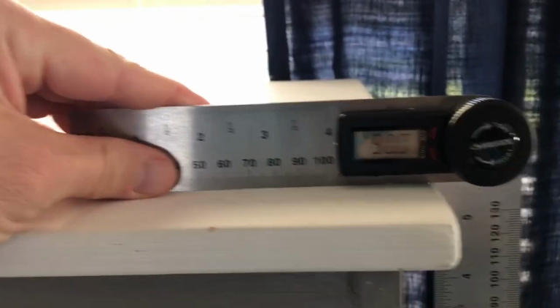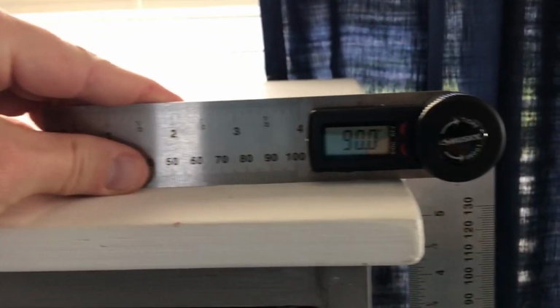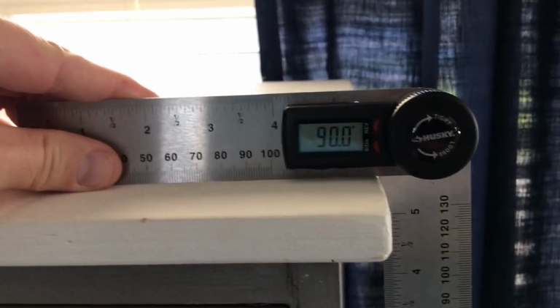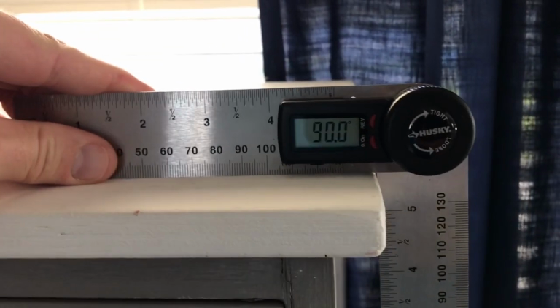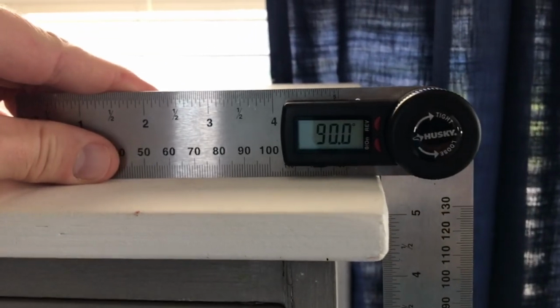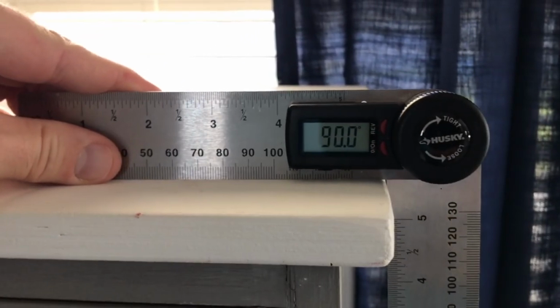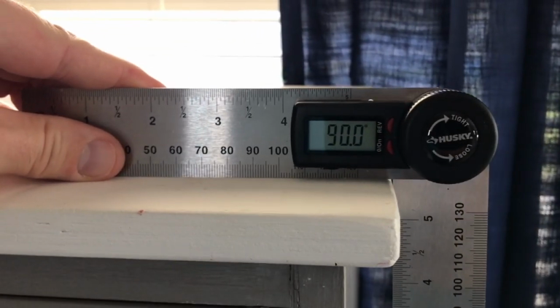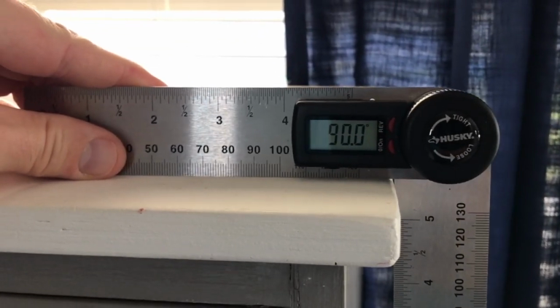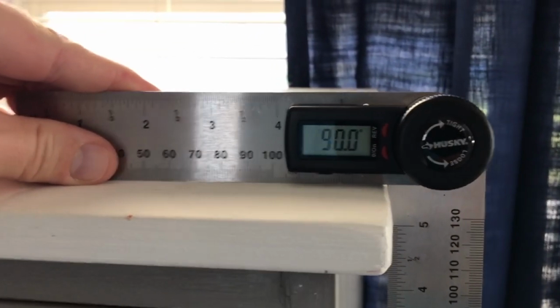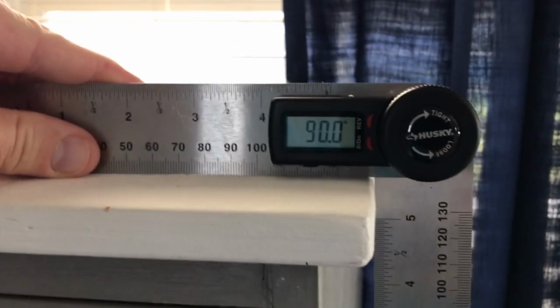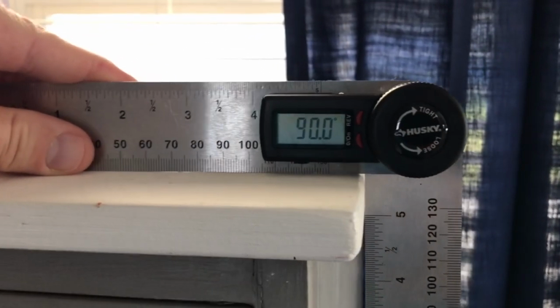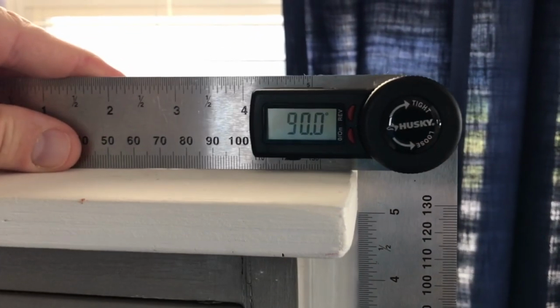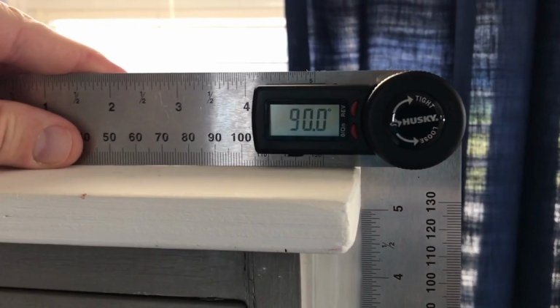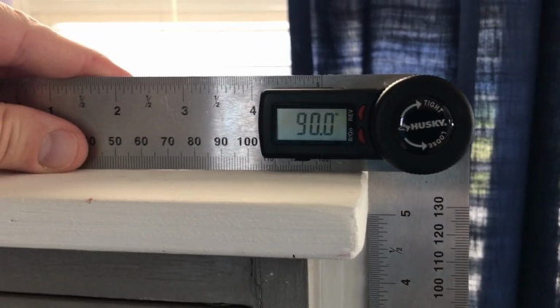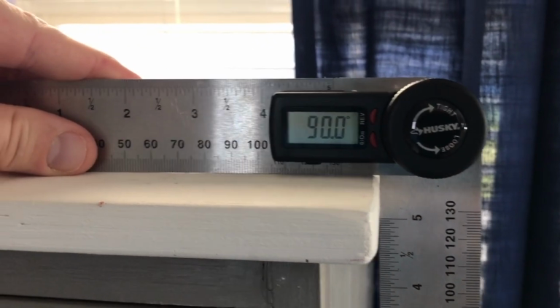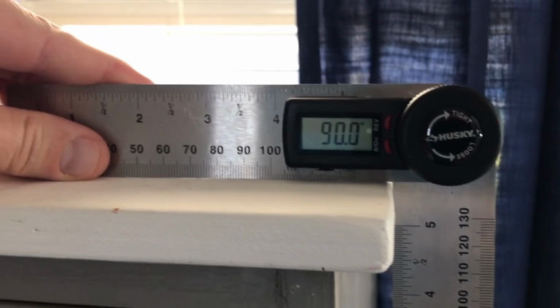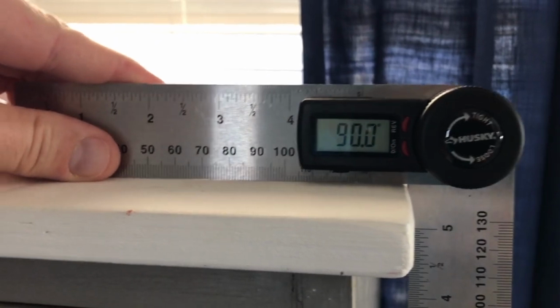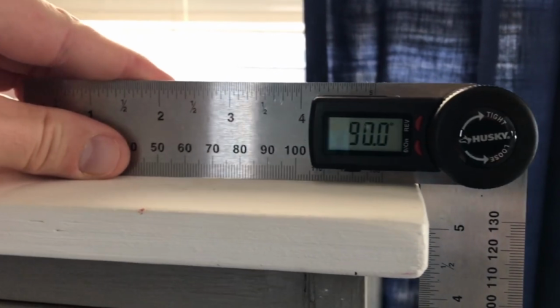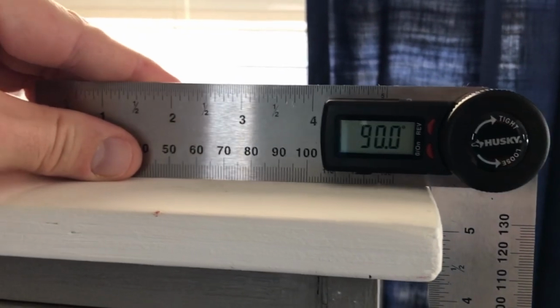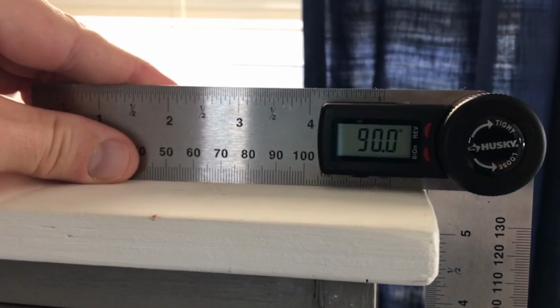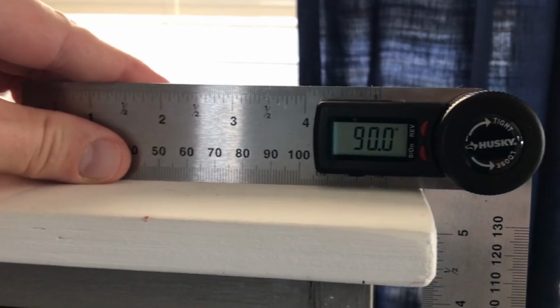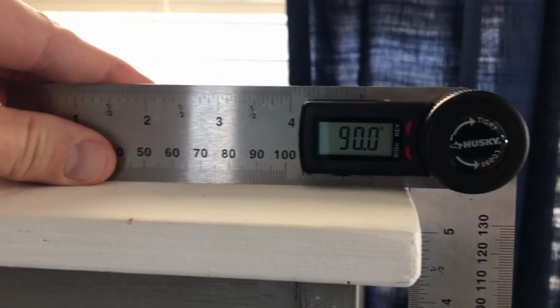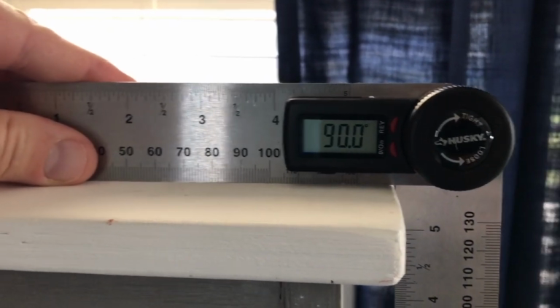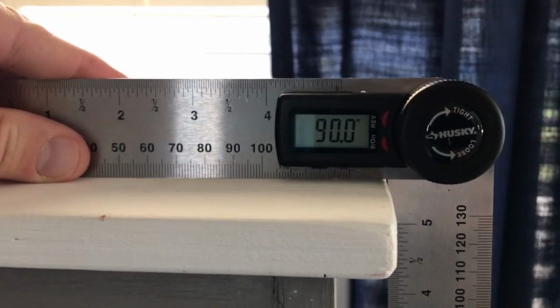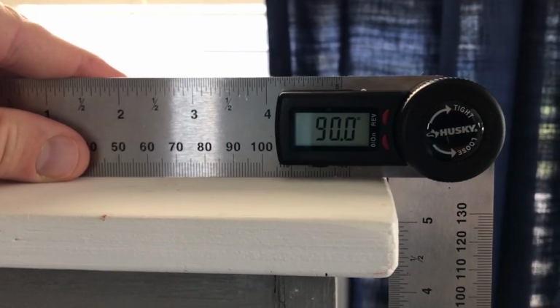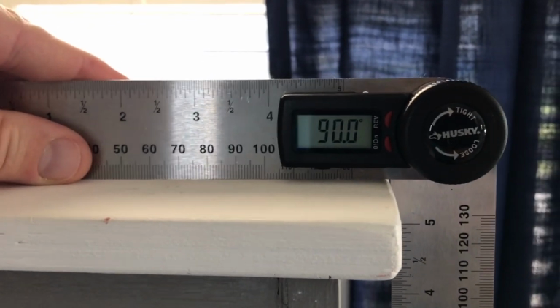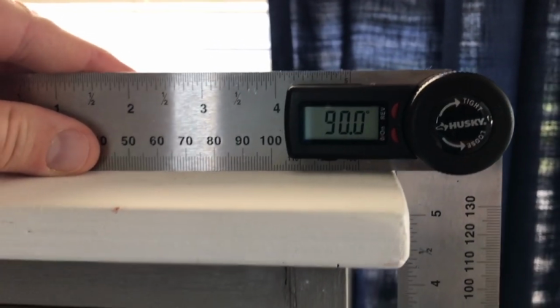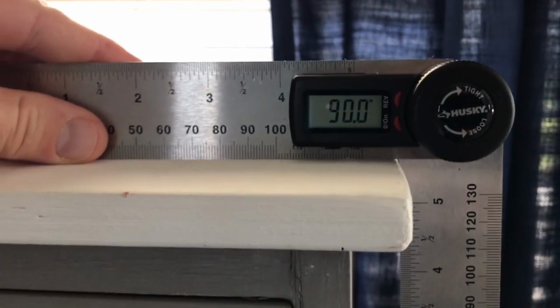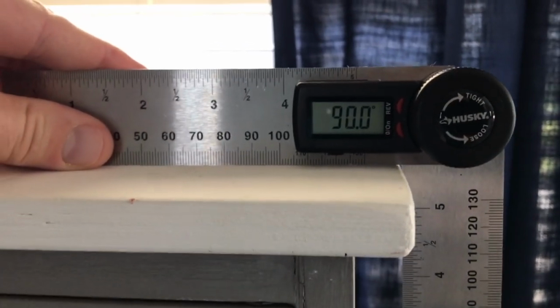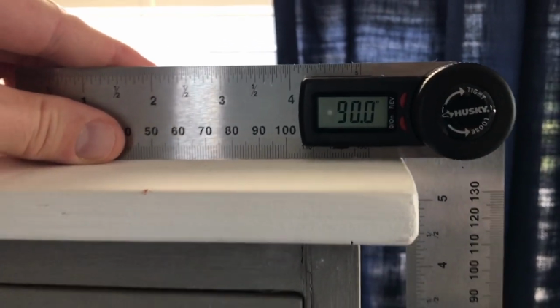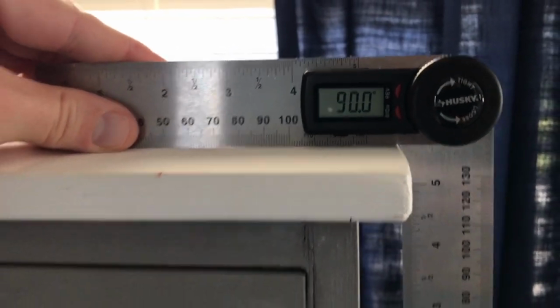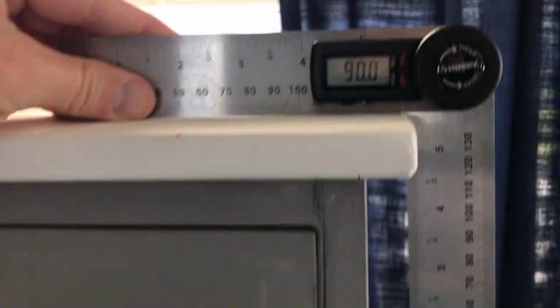Here is a piece of plywood on top of a desk we redid — it's 90 degrees, perfect.